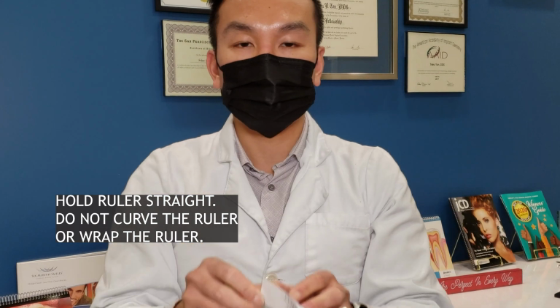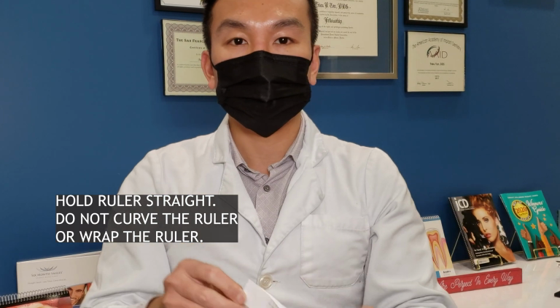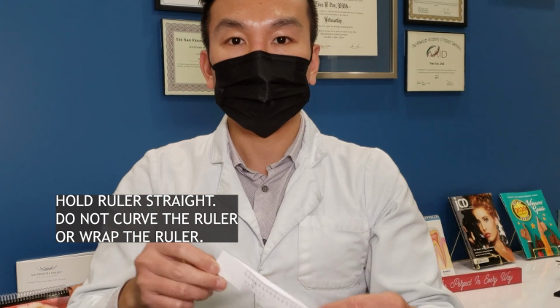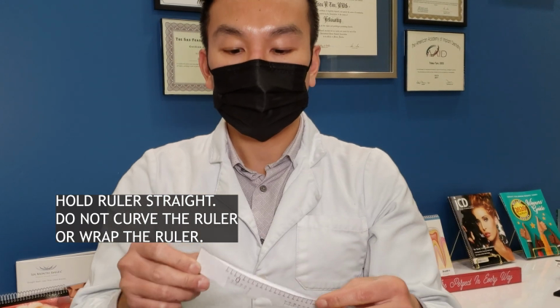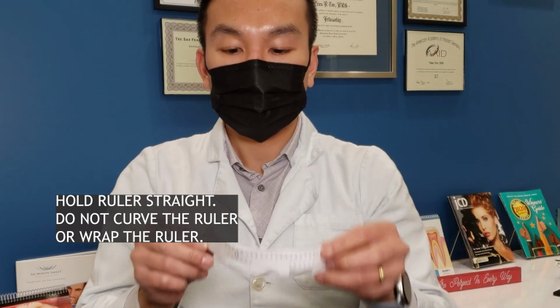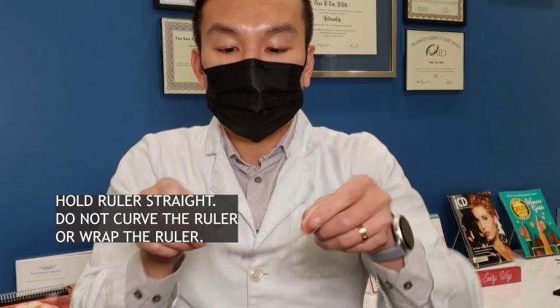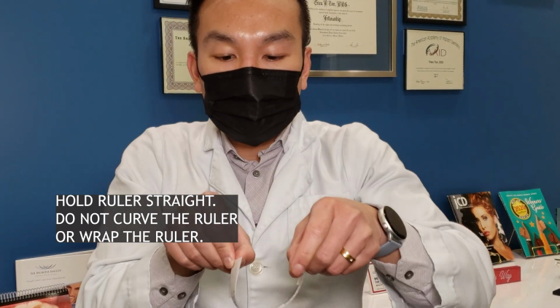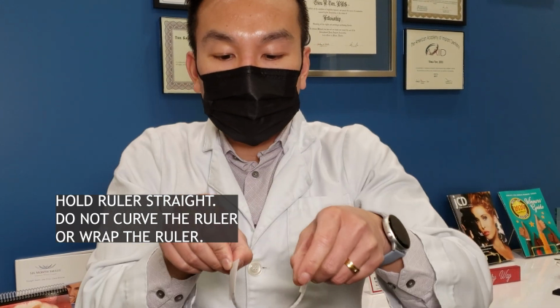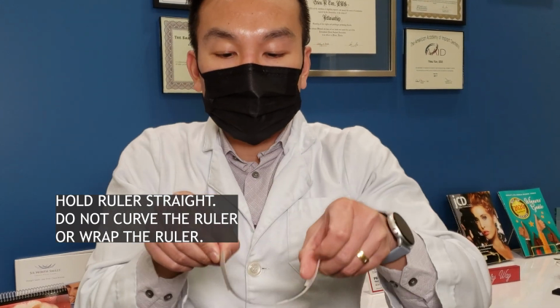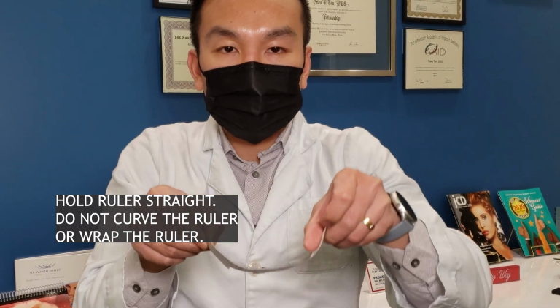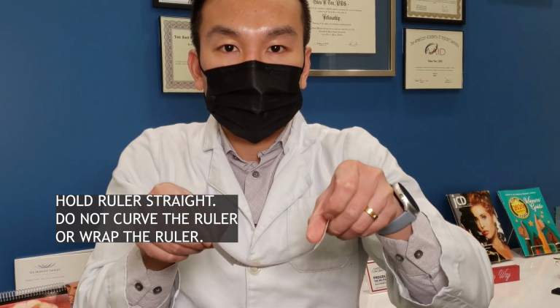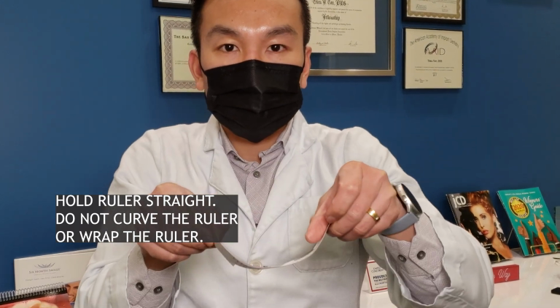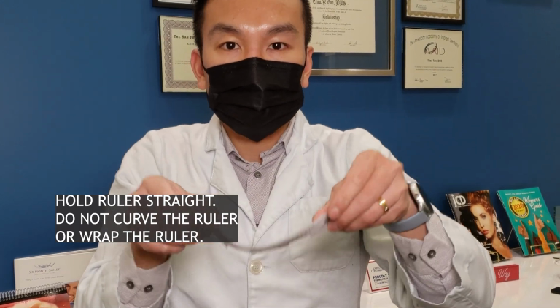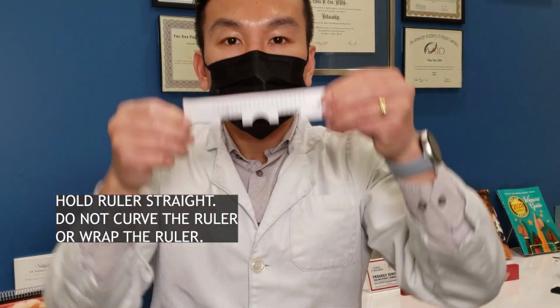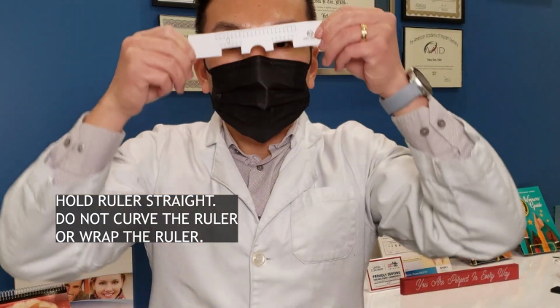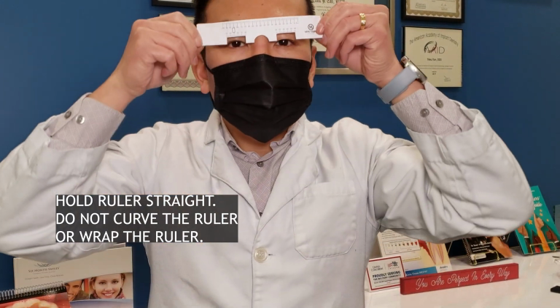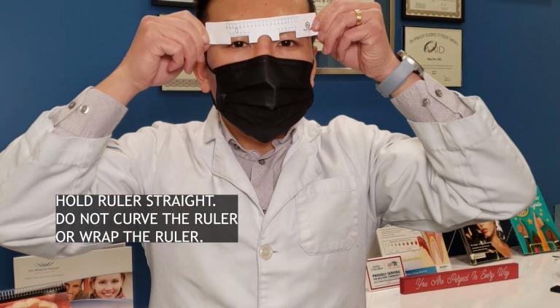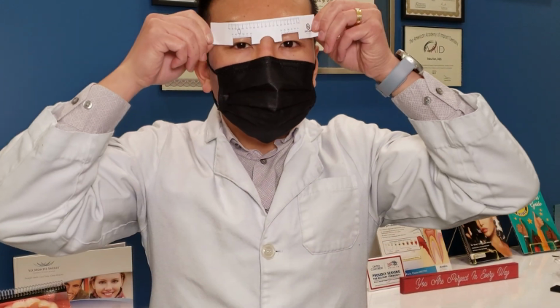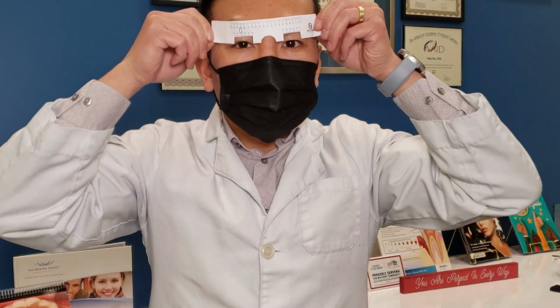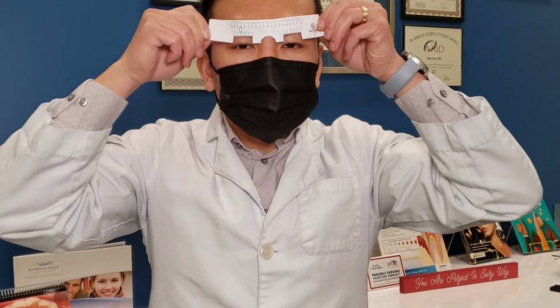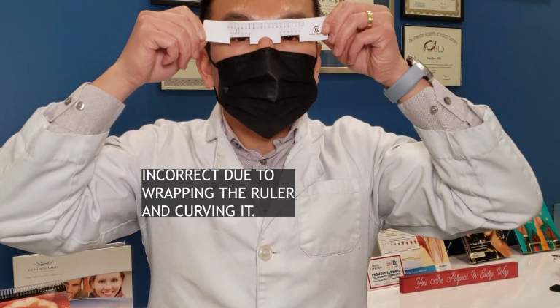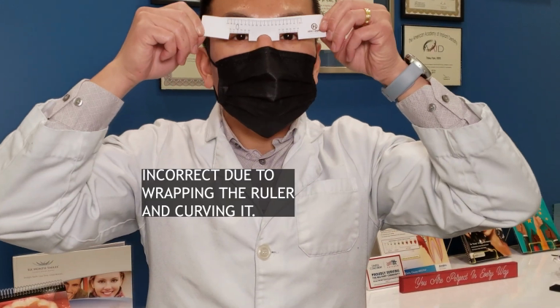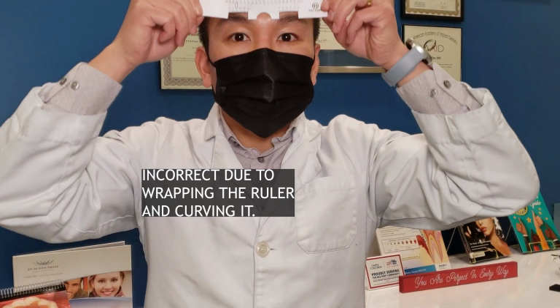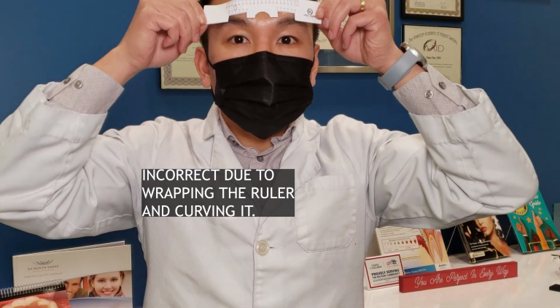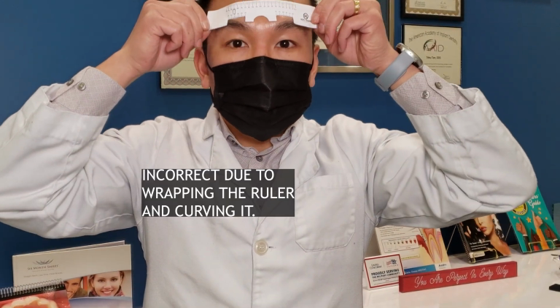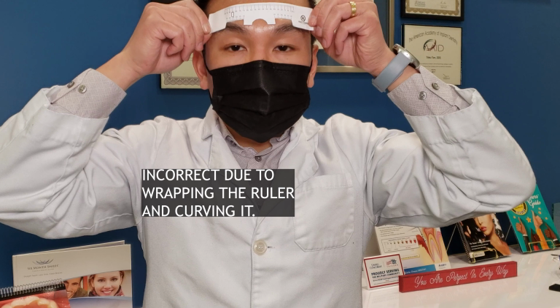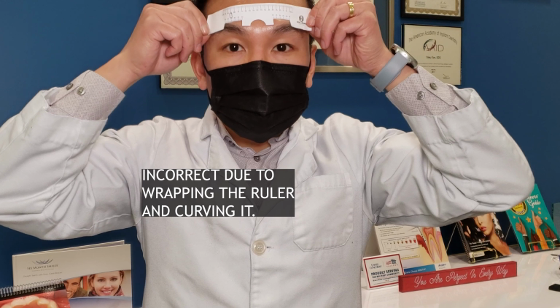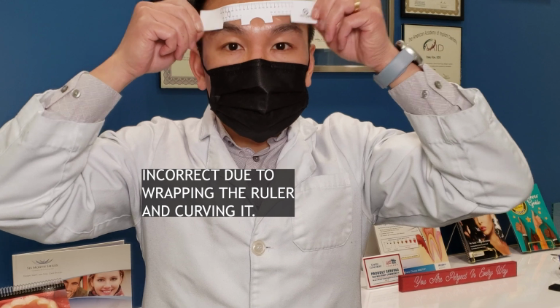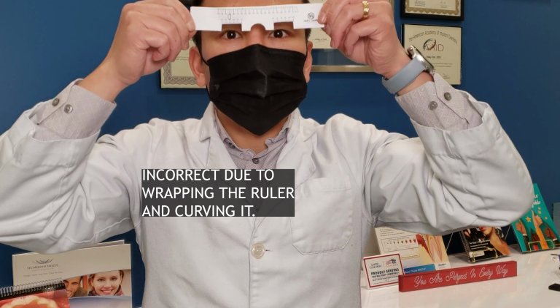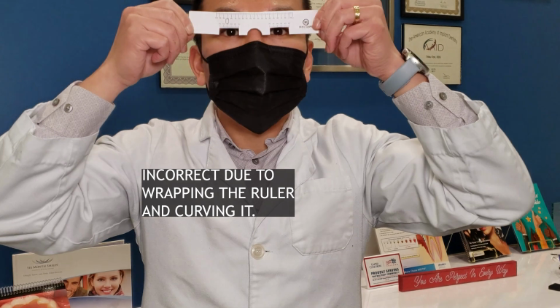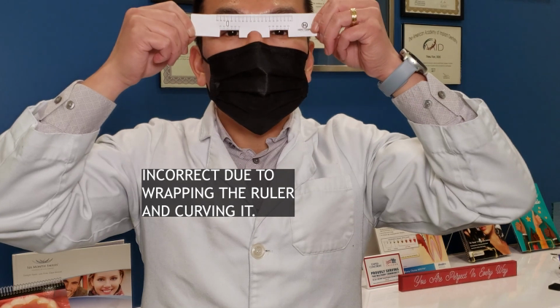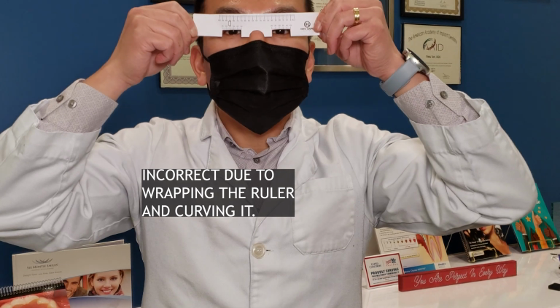You want that ruler to be above your pupils. Do not place the ruler above your eyebrows or forehead.